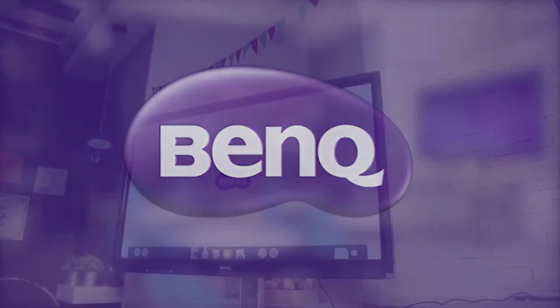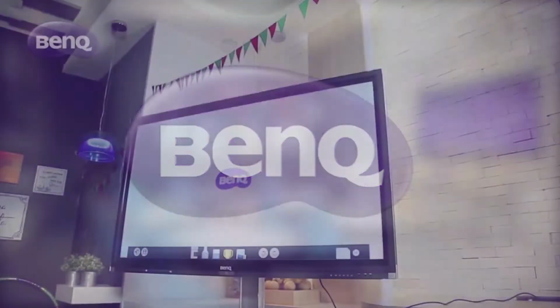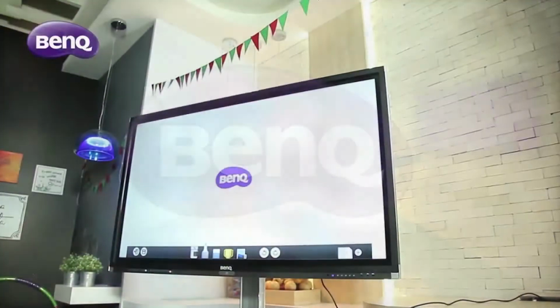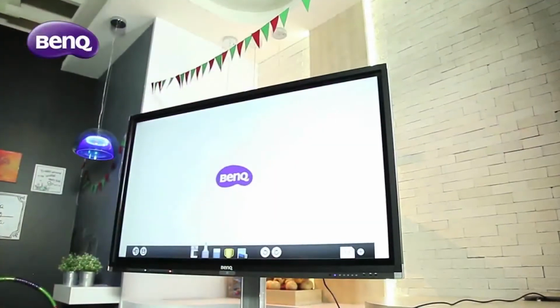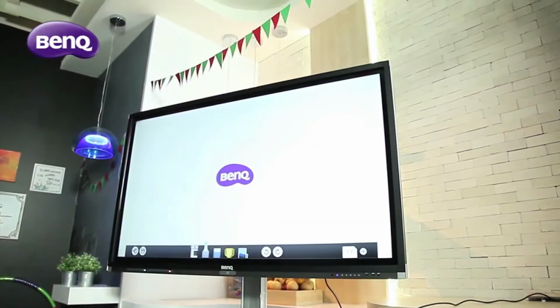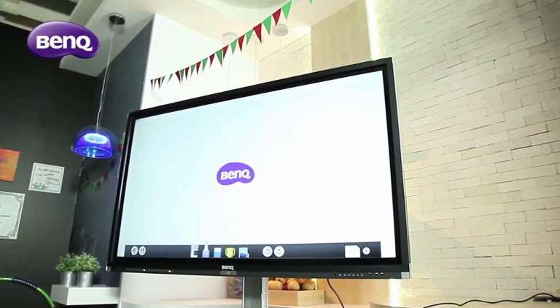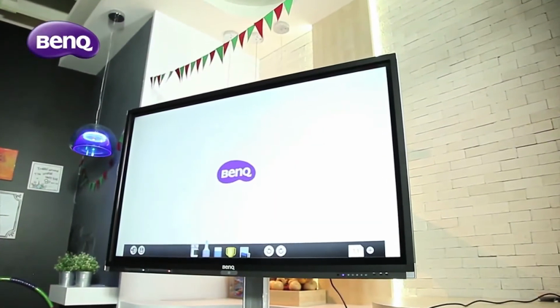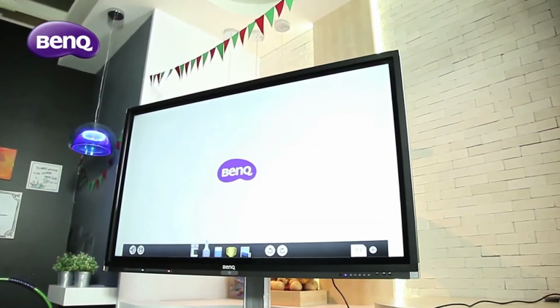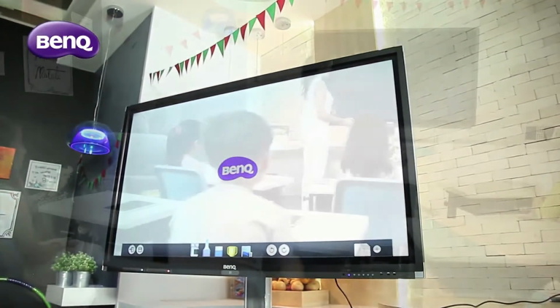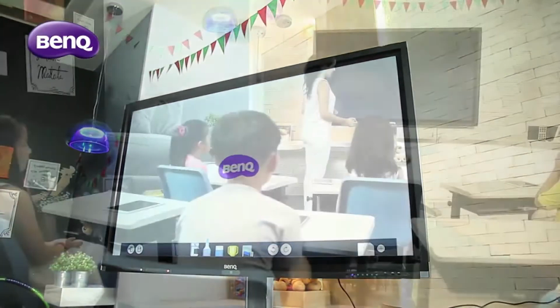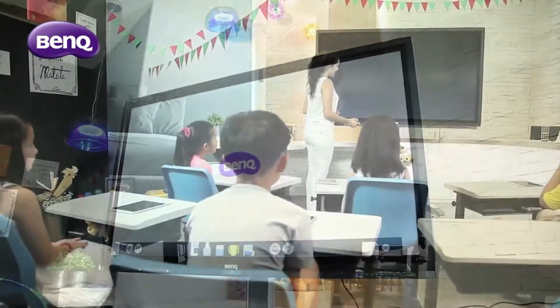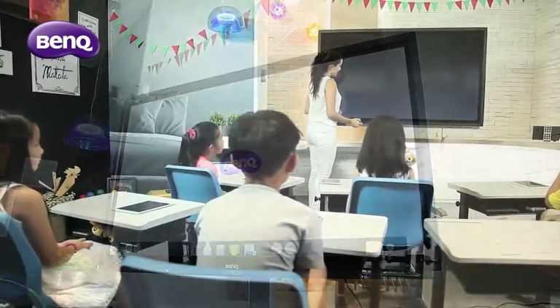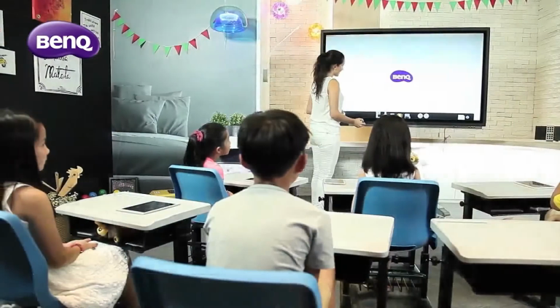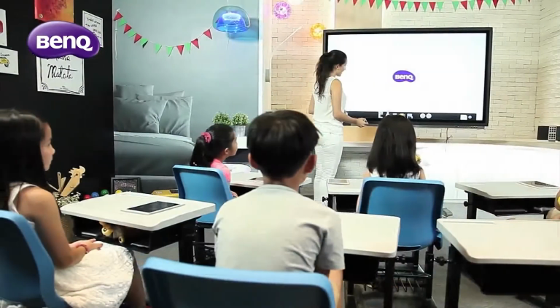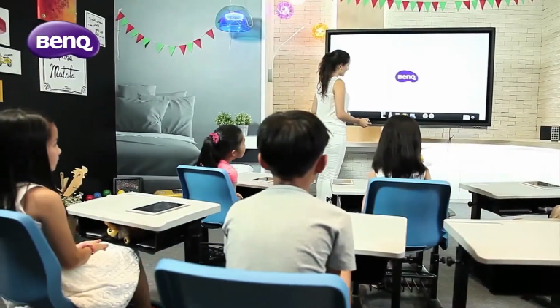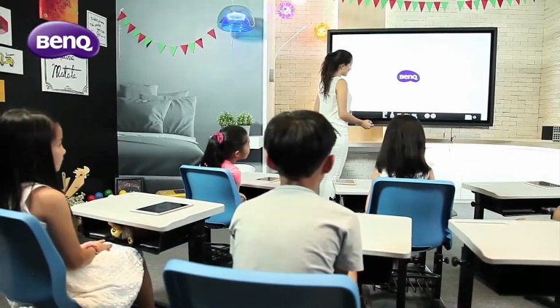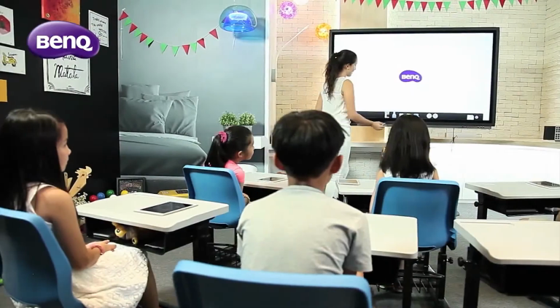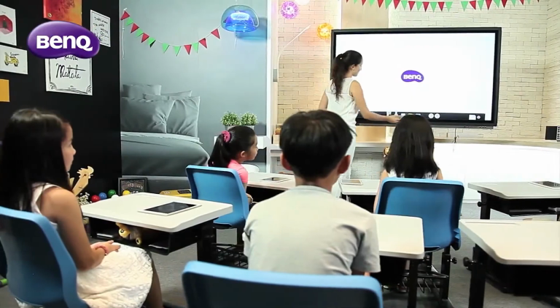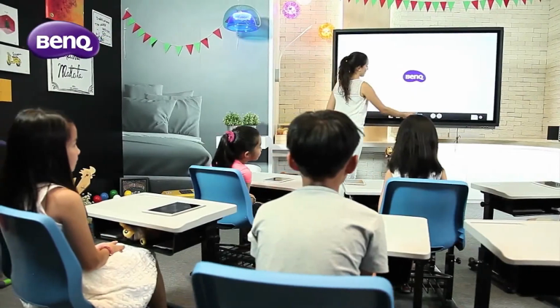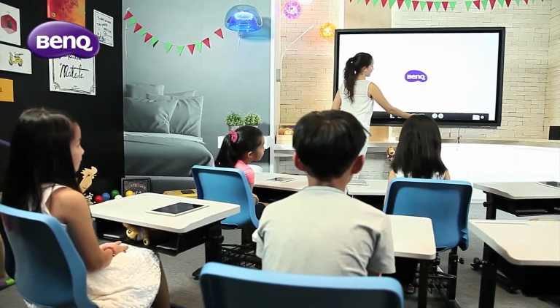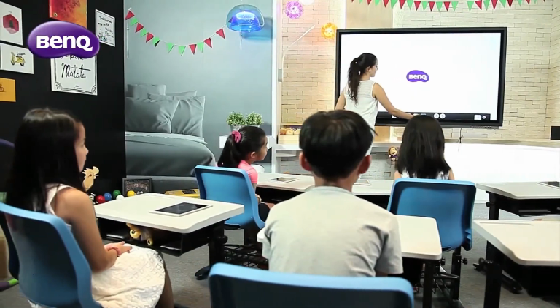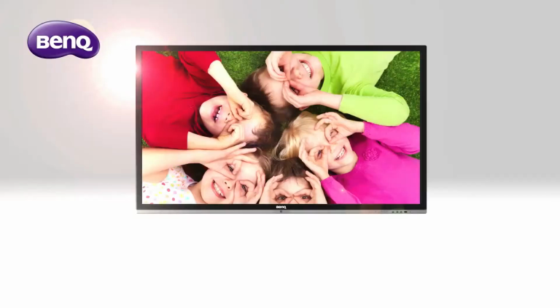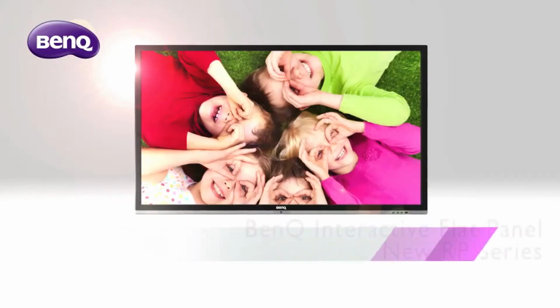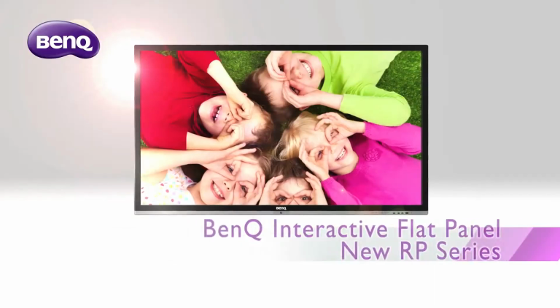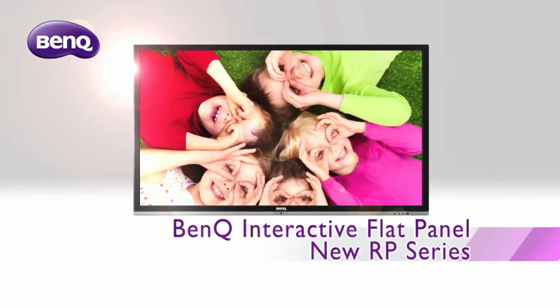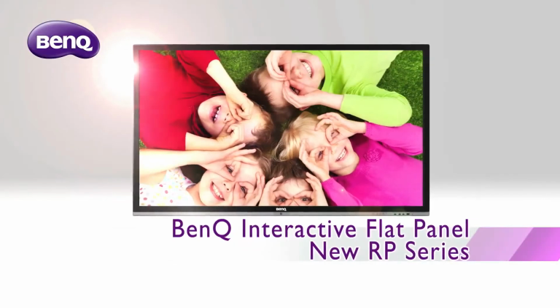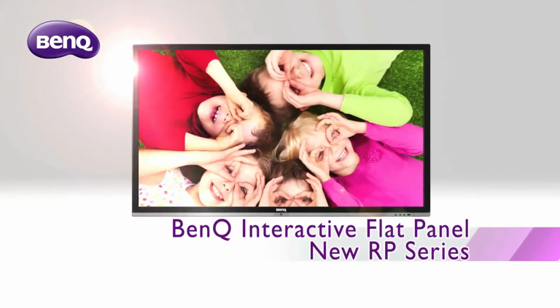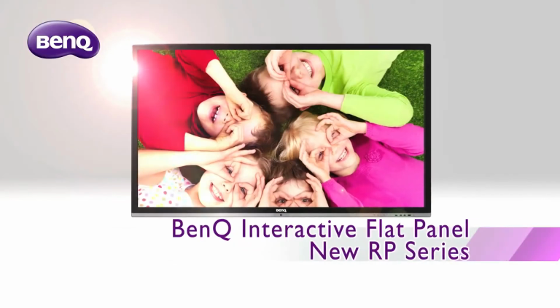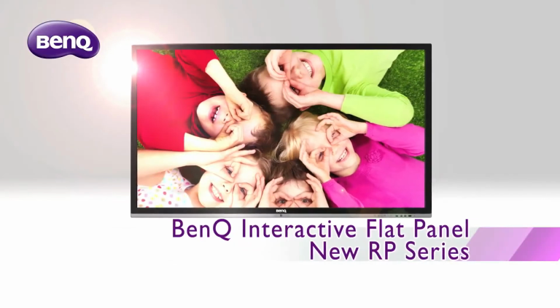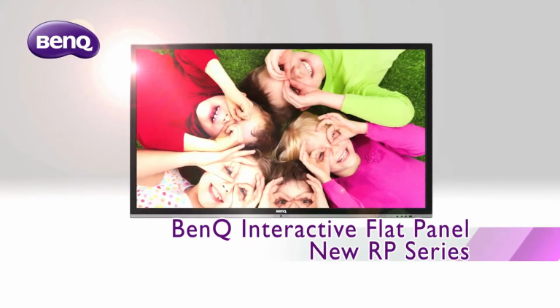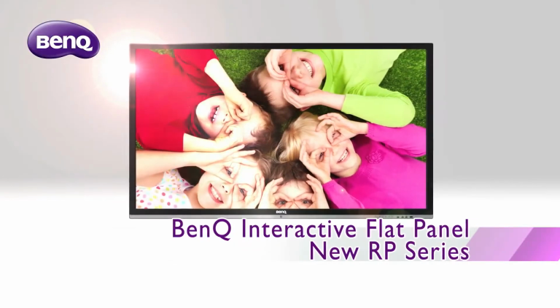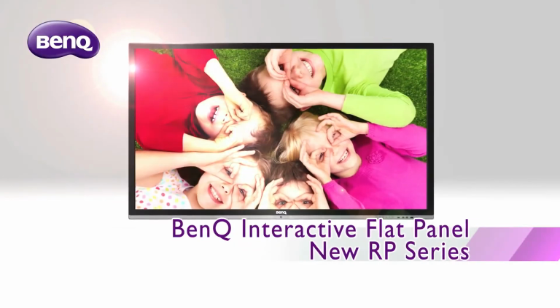The new BenQ RP series interactive flat panels come with numerous innovative and exciting features.